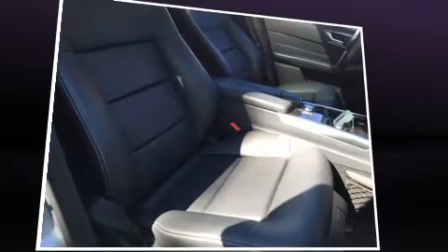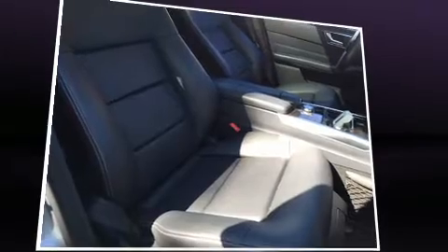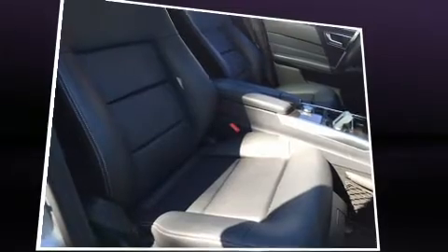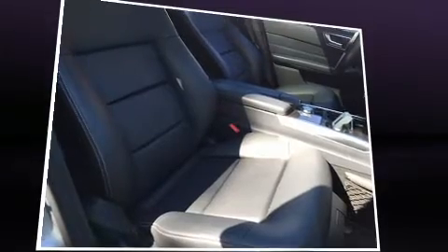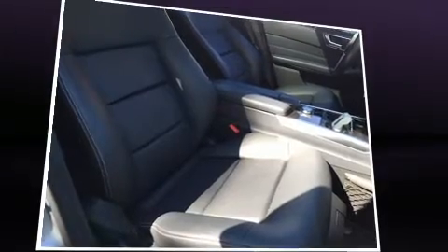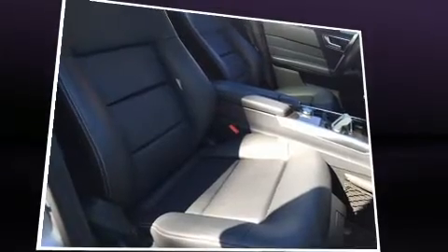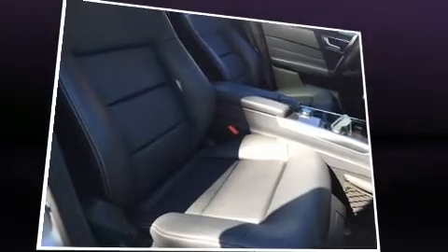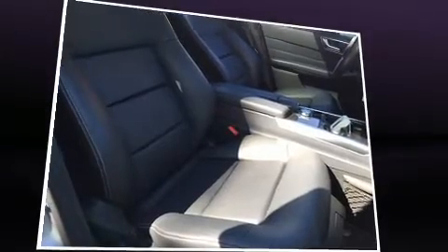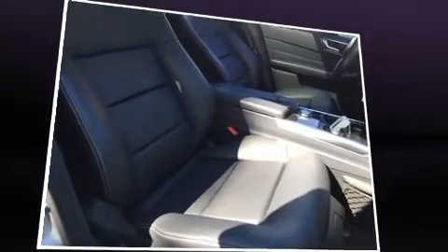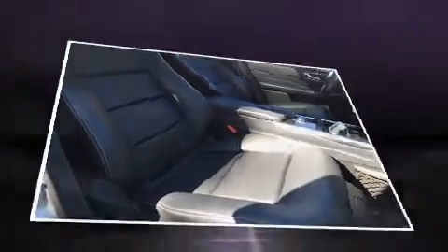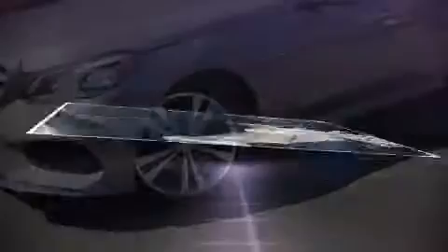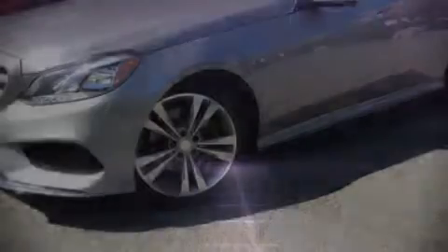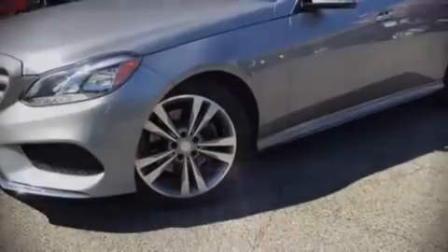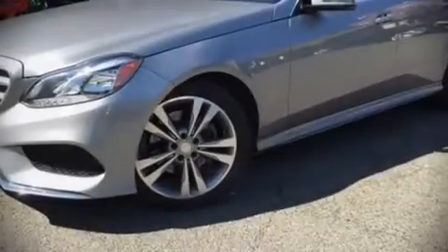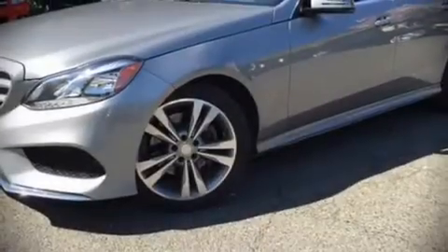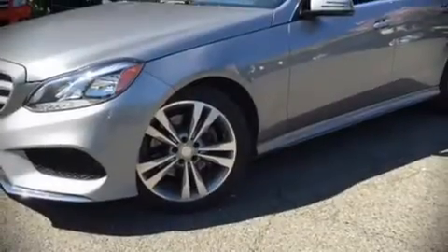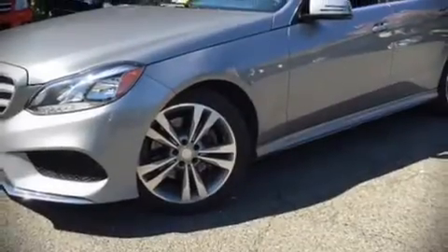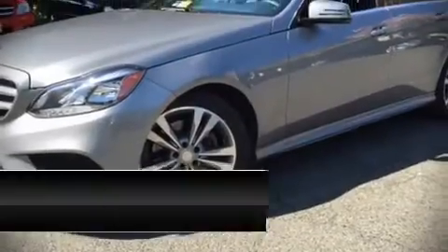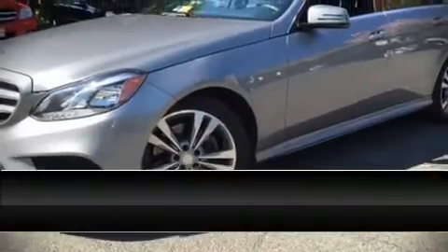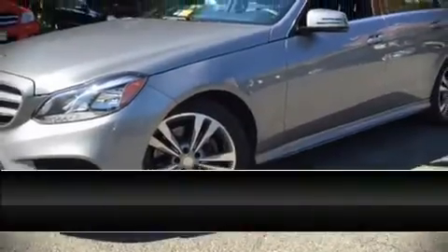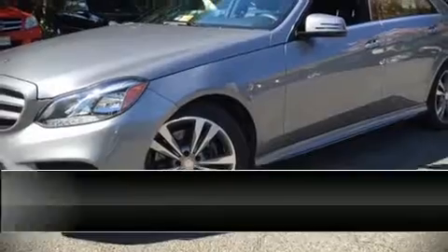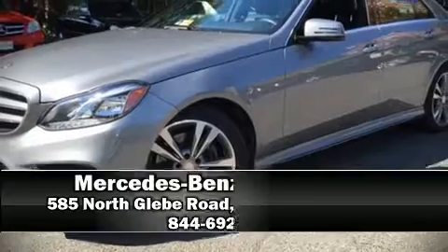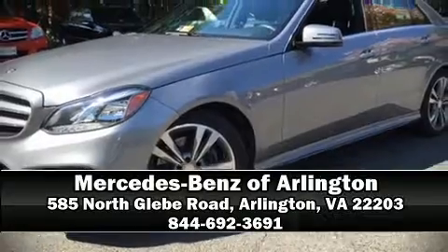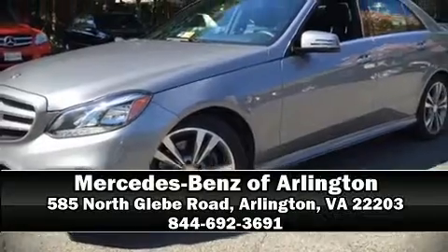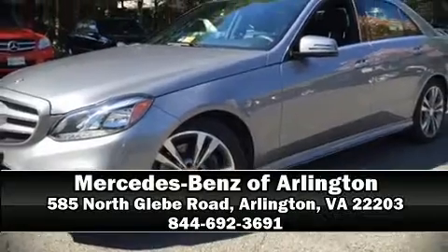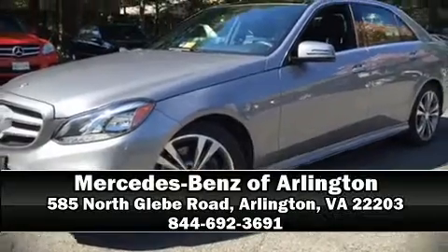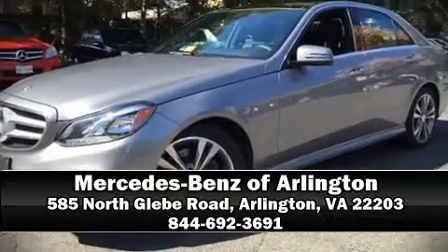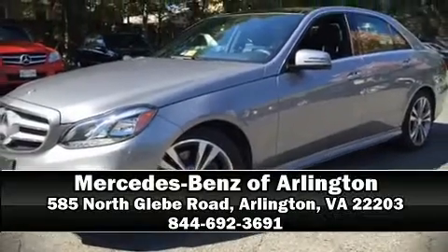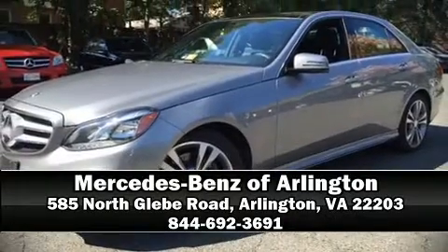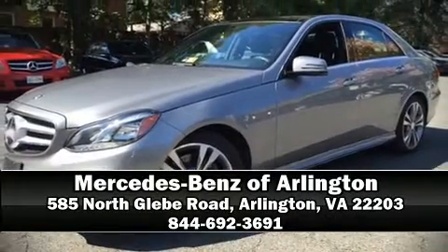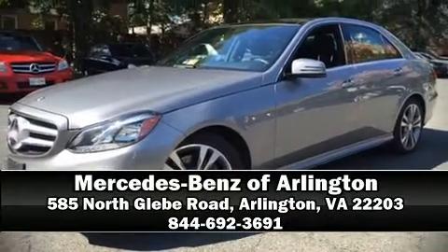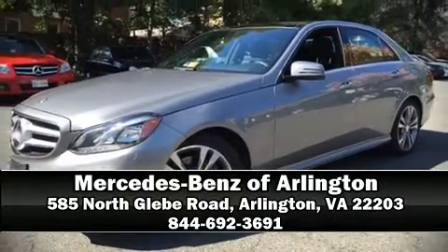Our sales reps are extremely helpful and knowledgeable. Stop in and take a test drive. Let's get started.